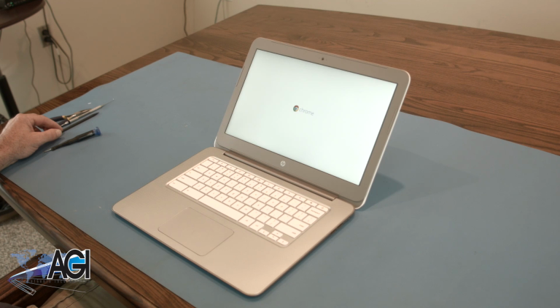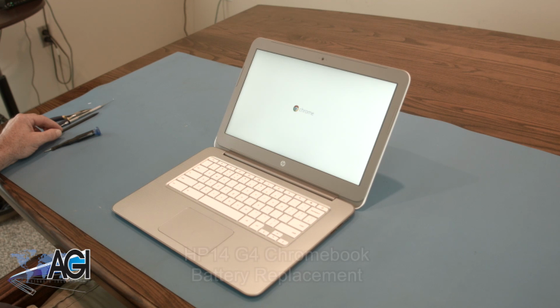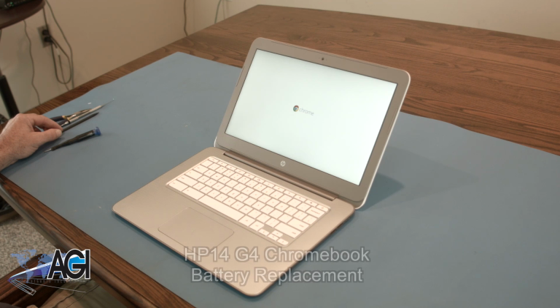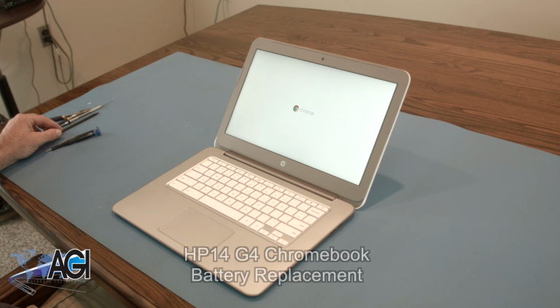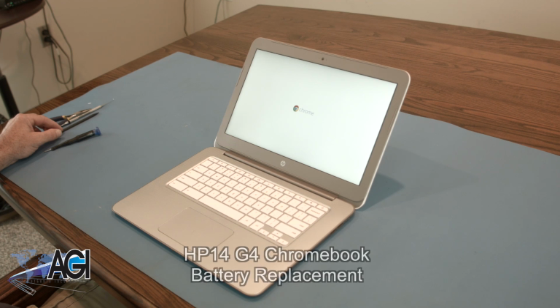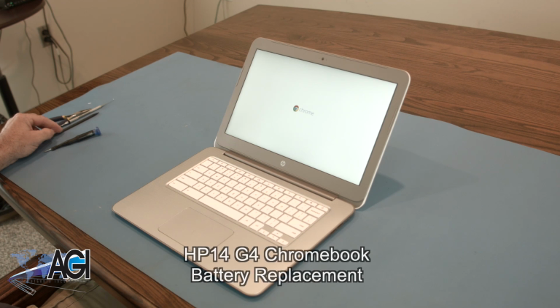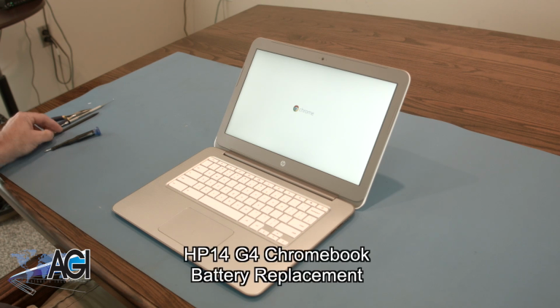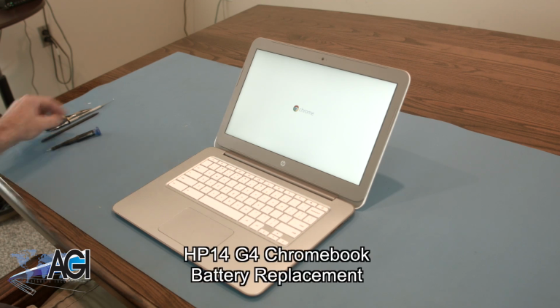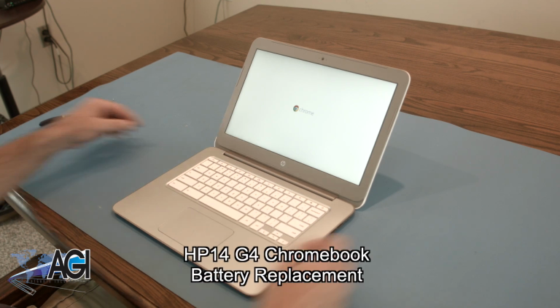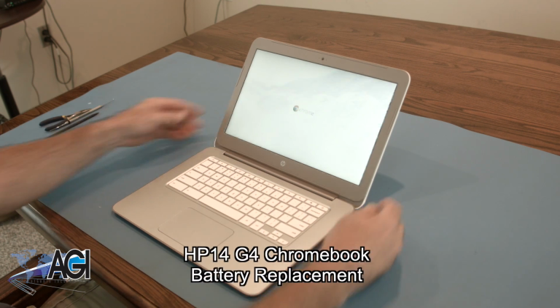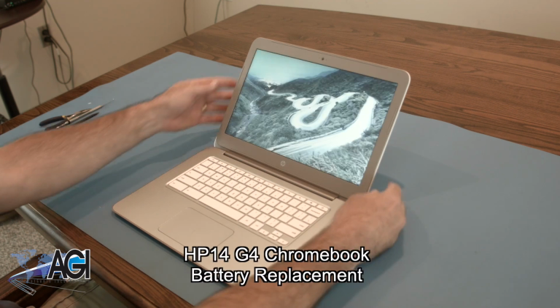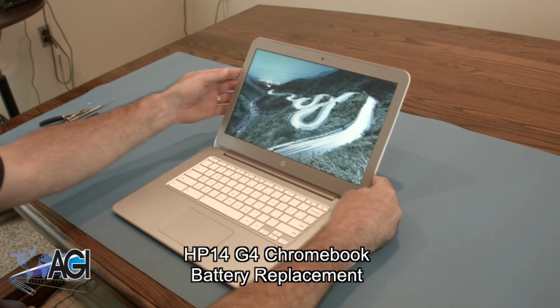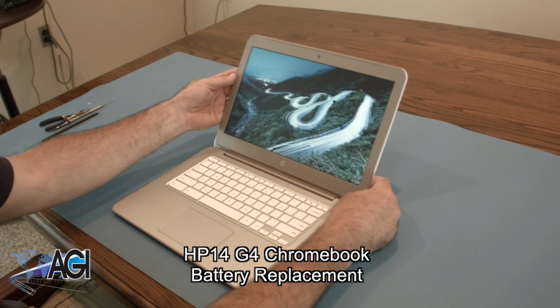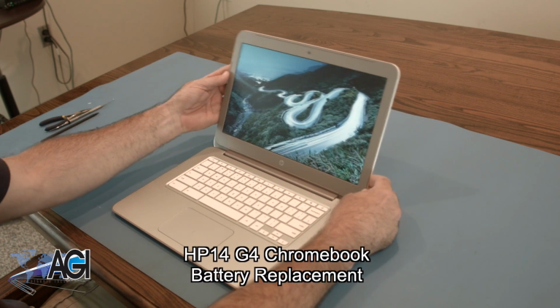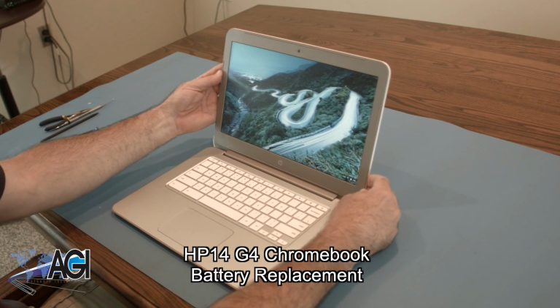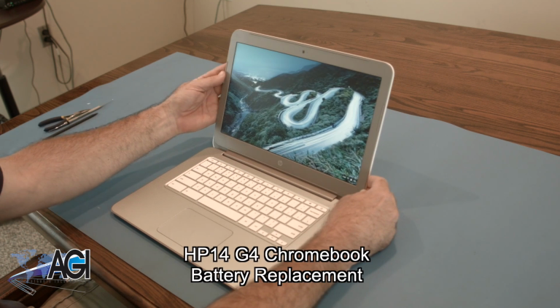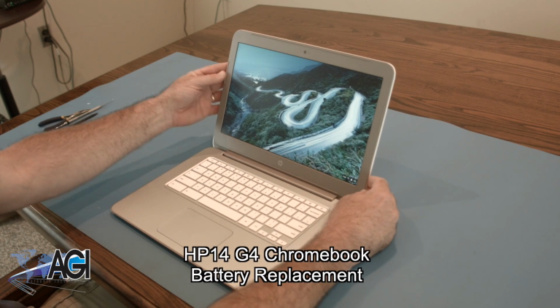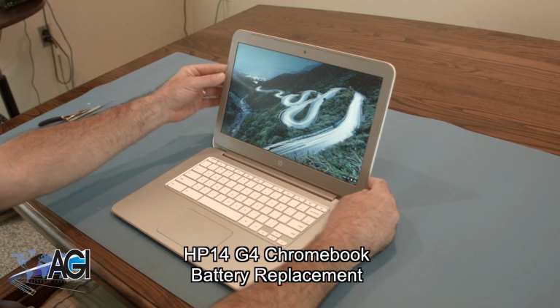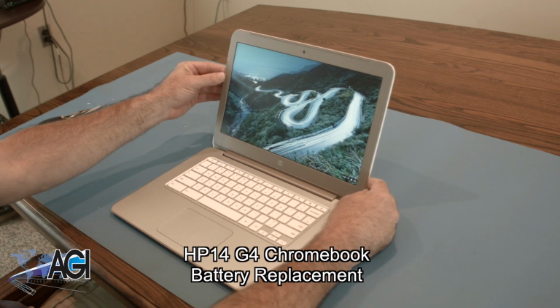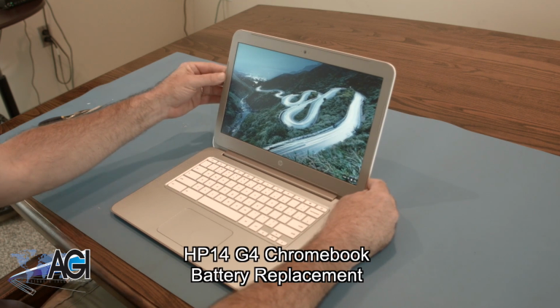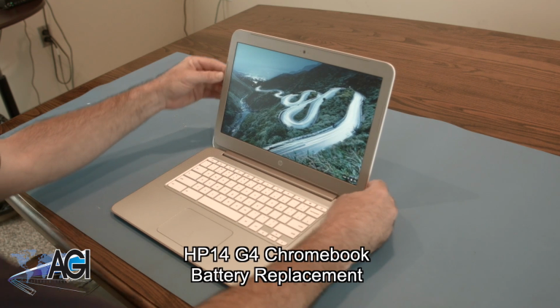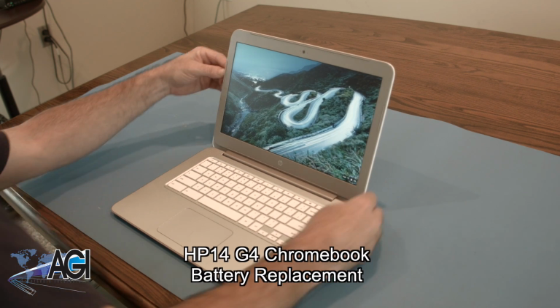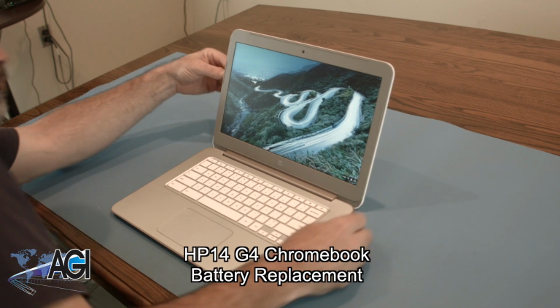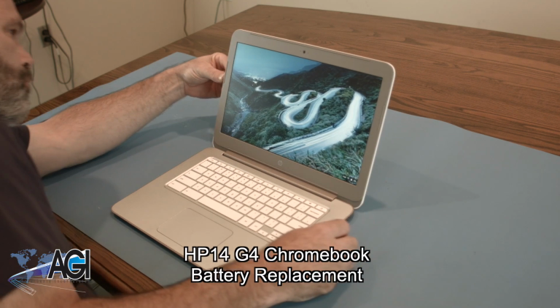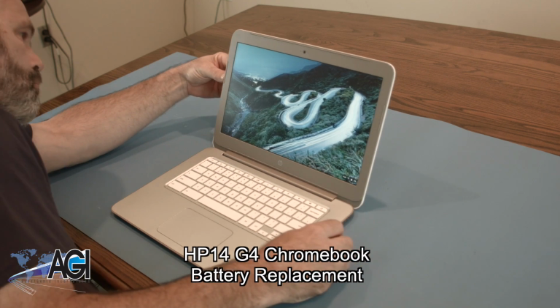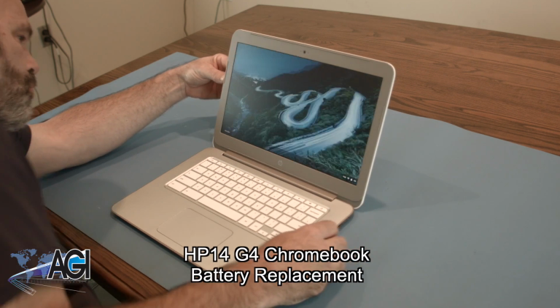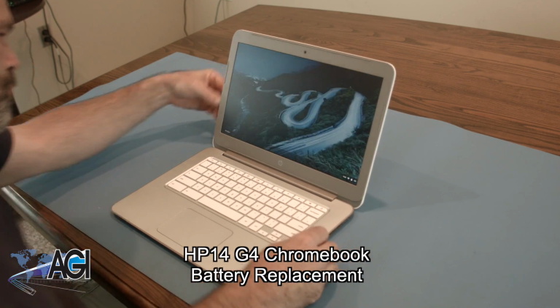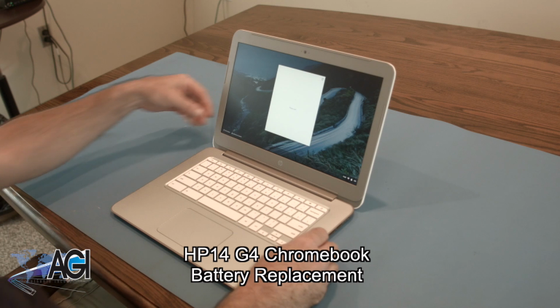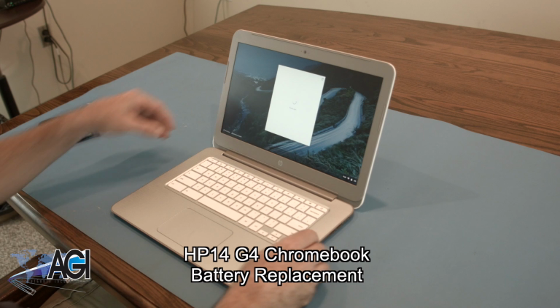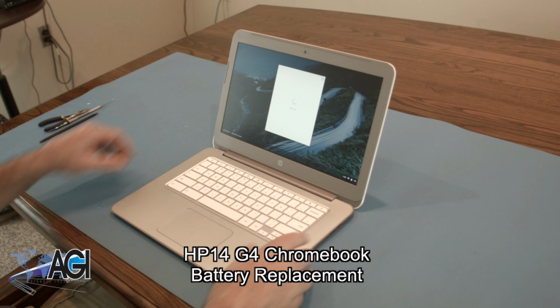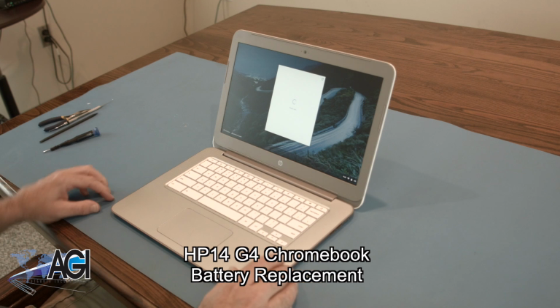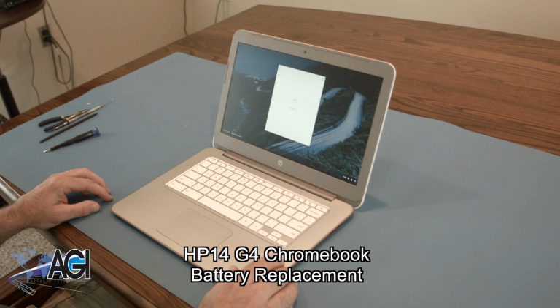Hello, today we'll be showing you how to replace the battery in your HP 14 G4 Chromebook.